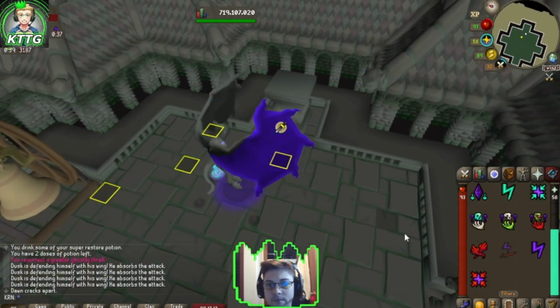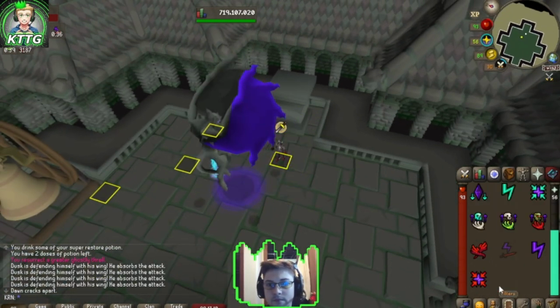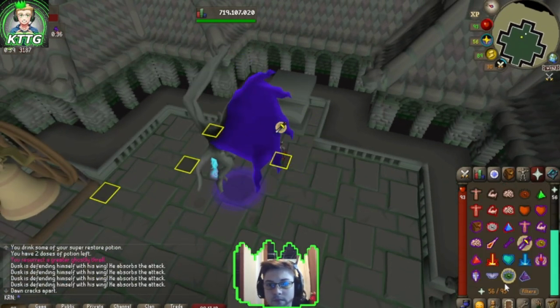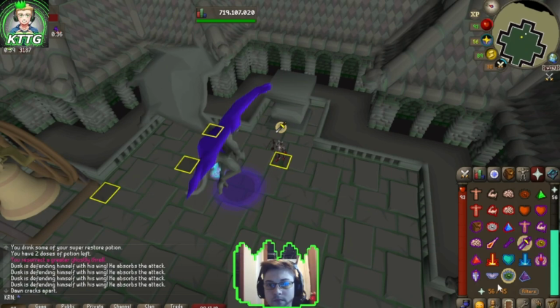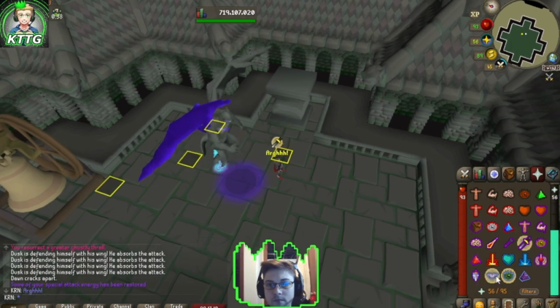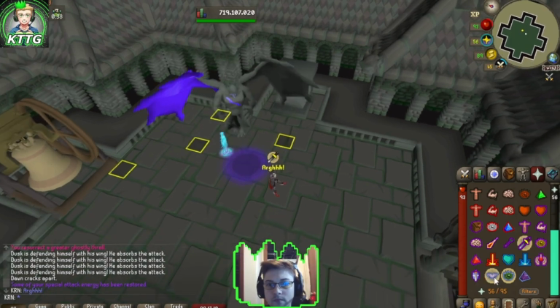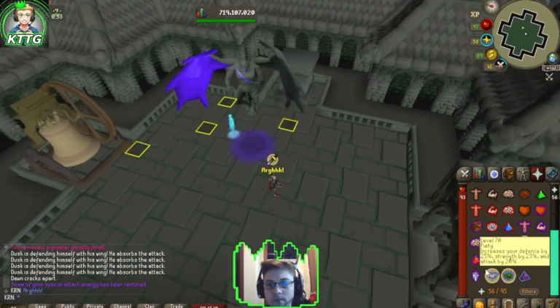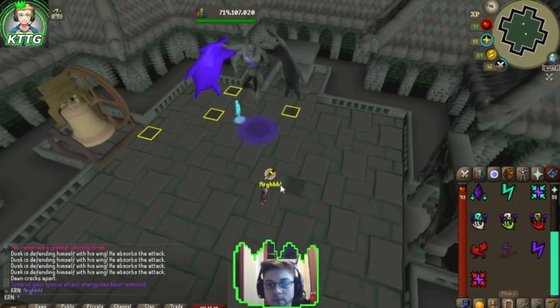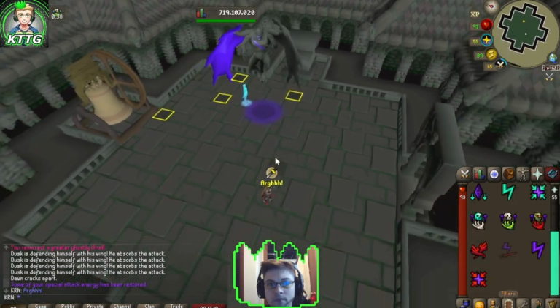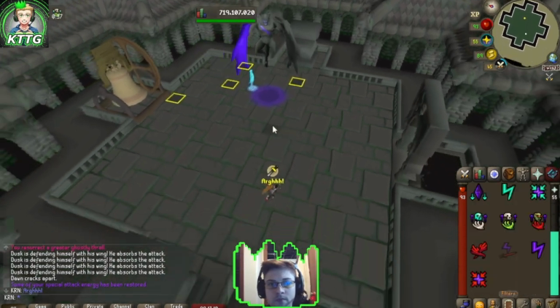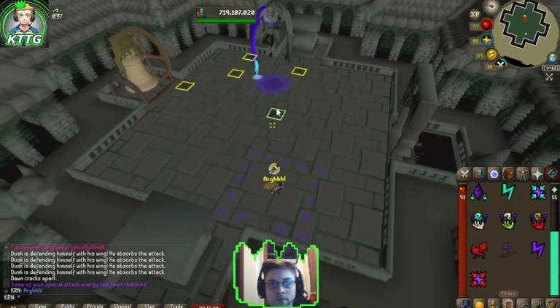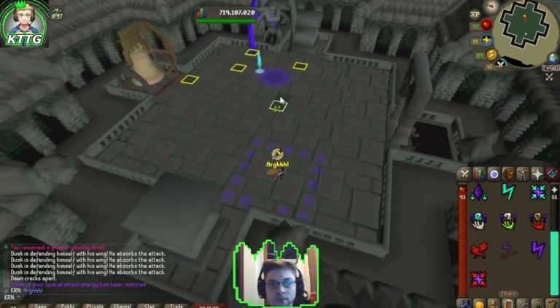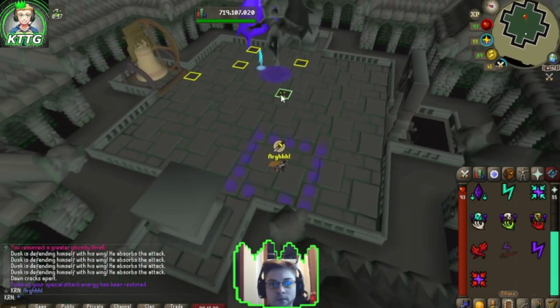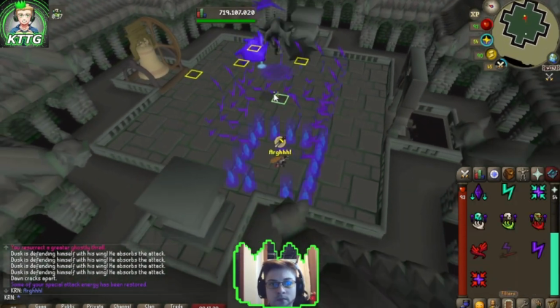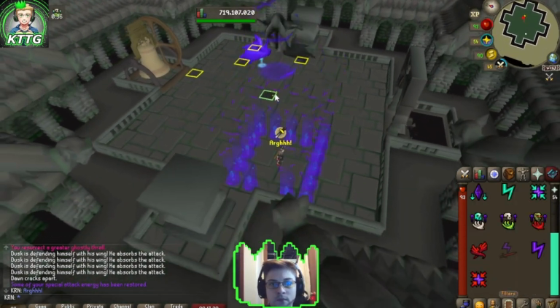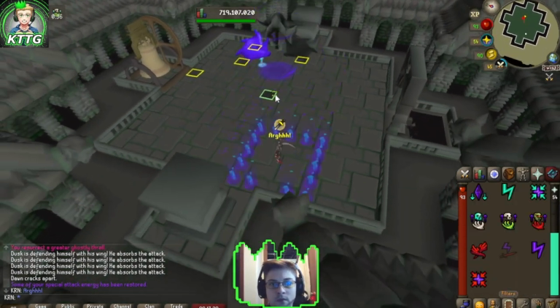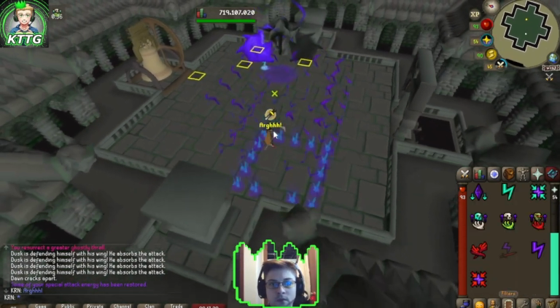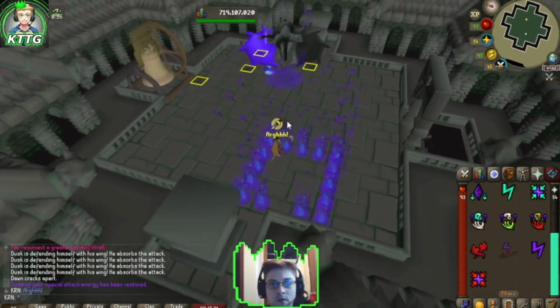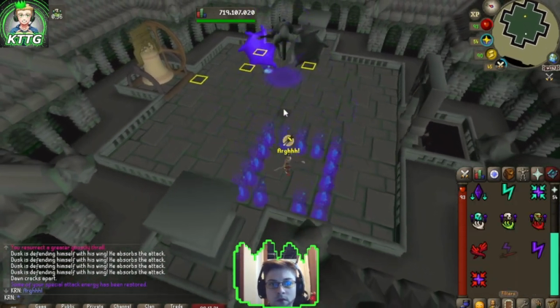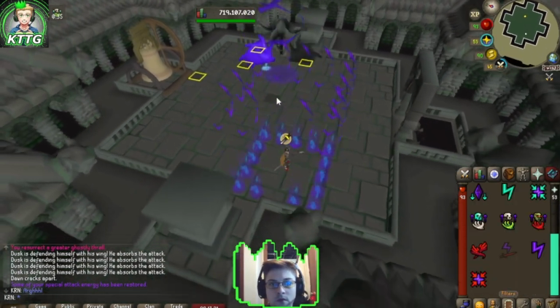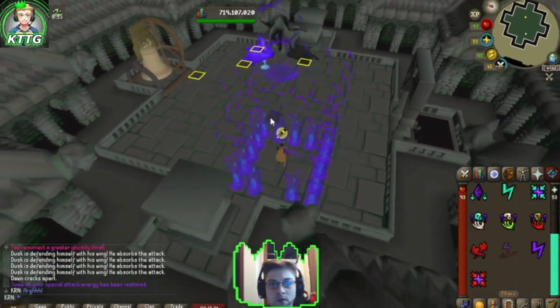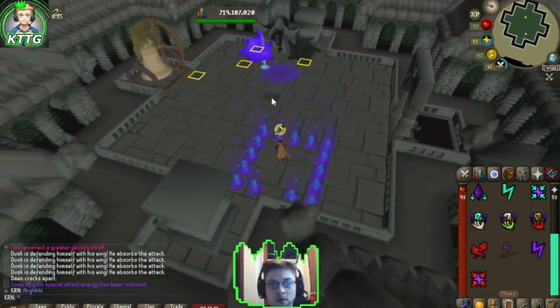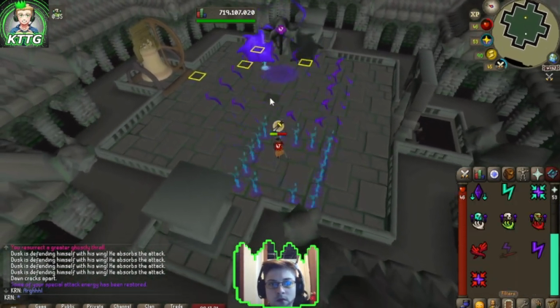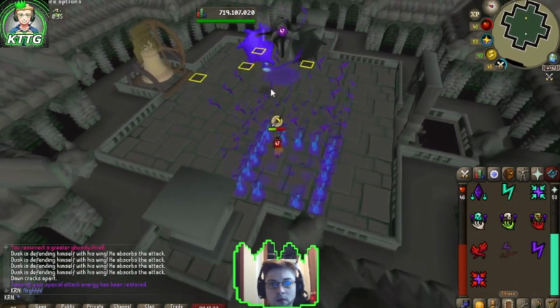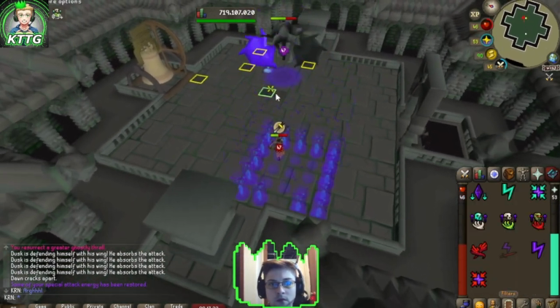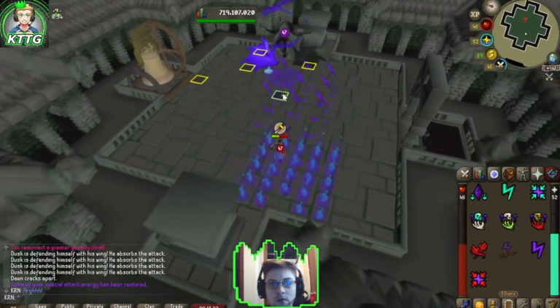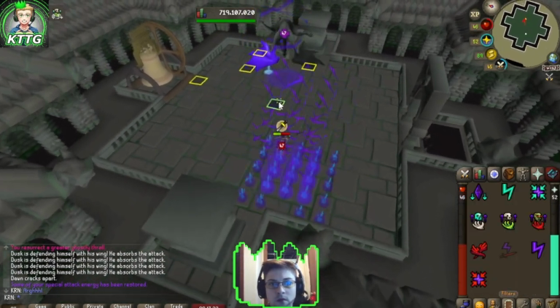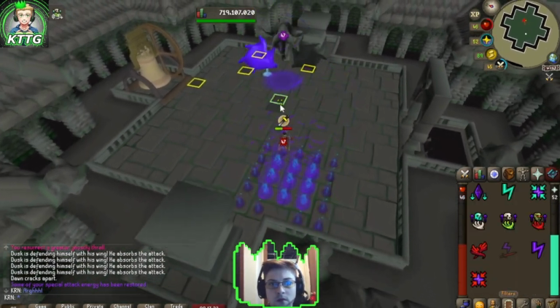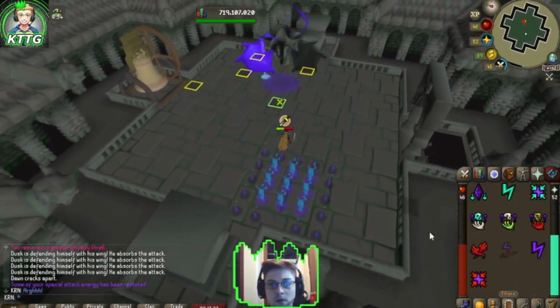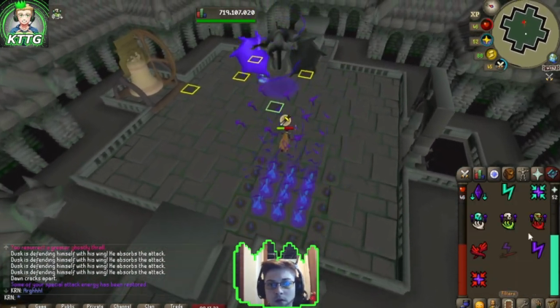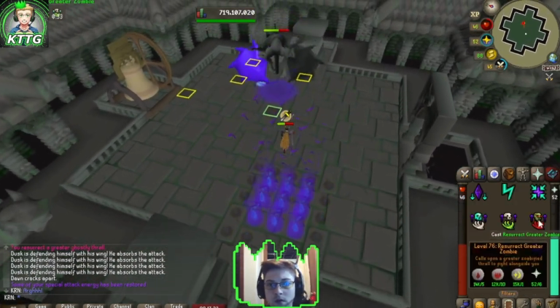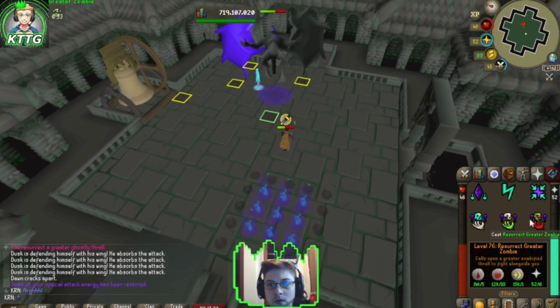You can save a little bit of time using the Rock Hammer on Dawn yourself too. I ended up getting really unlucky and getting the unavoidable Flame Prison spawn right here.